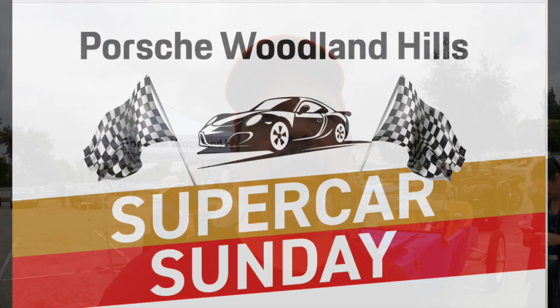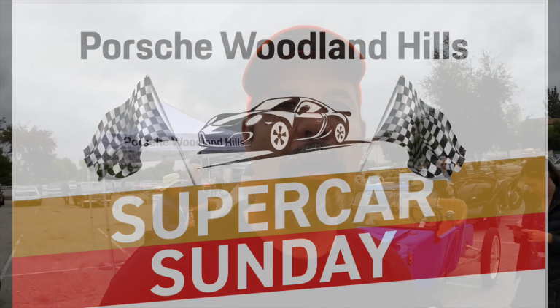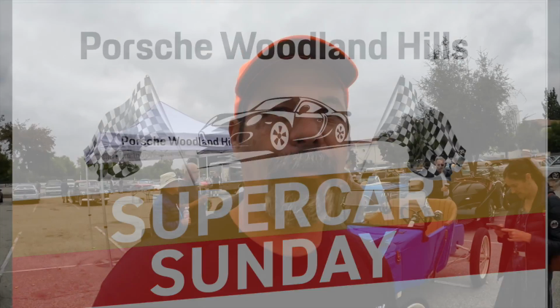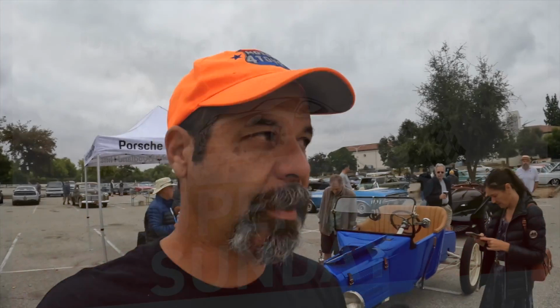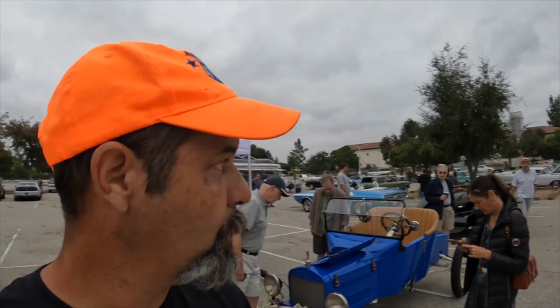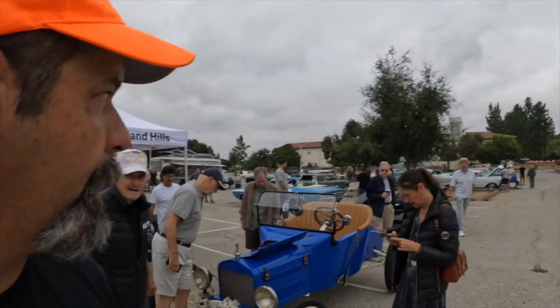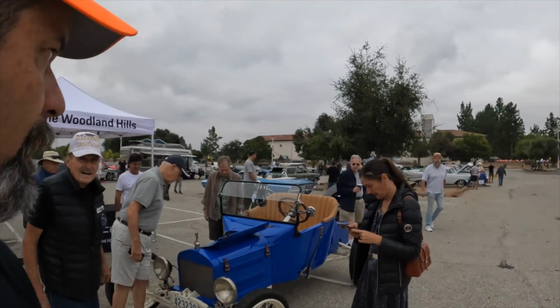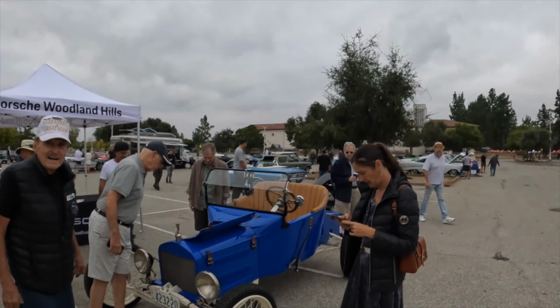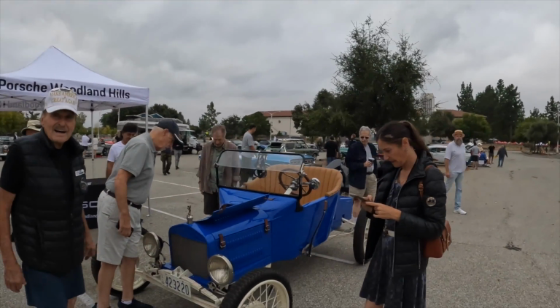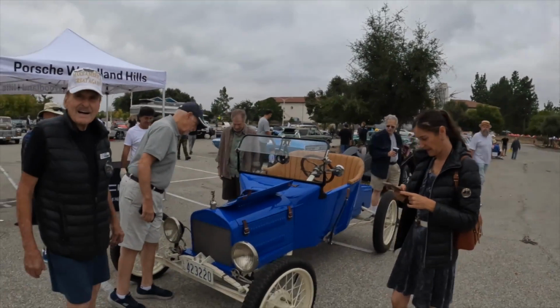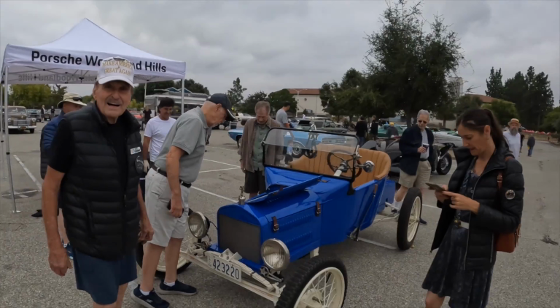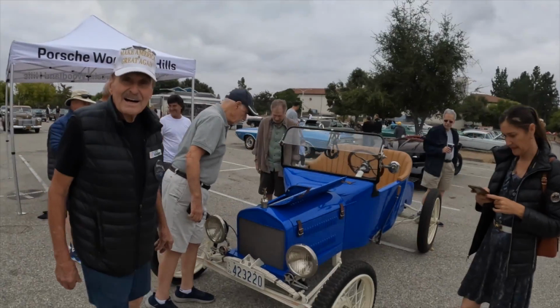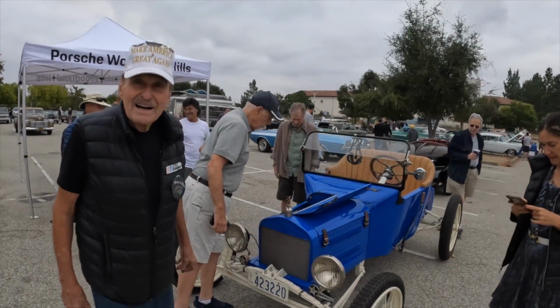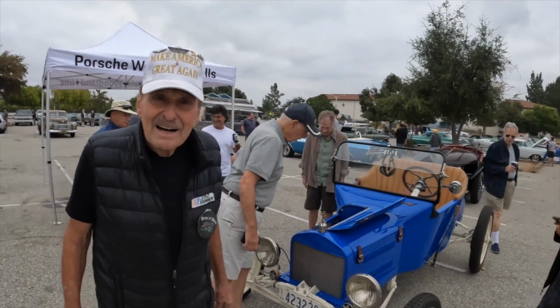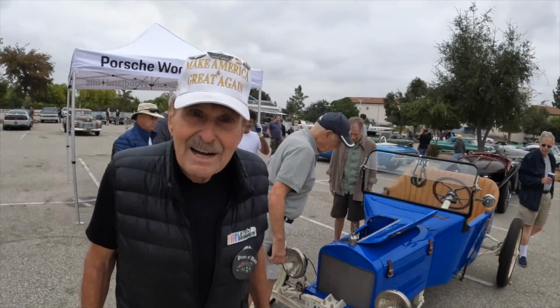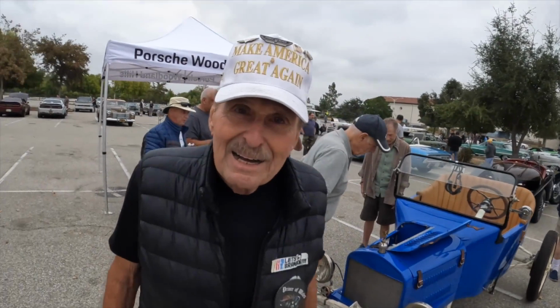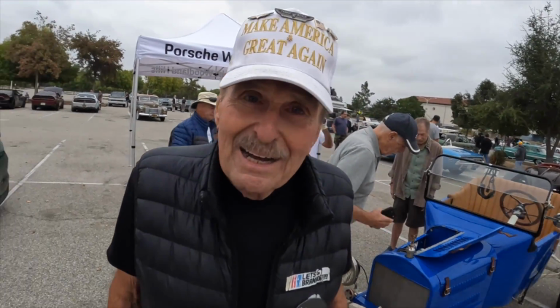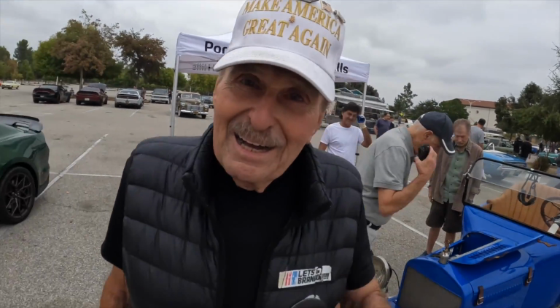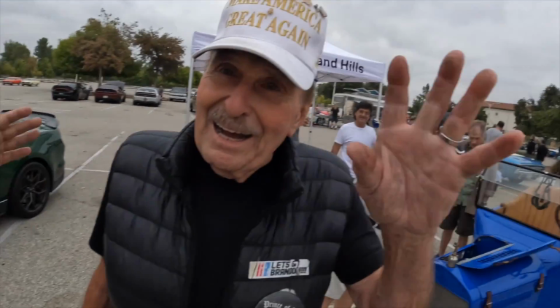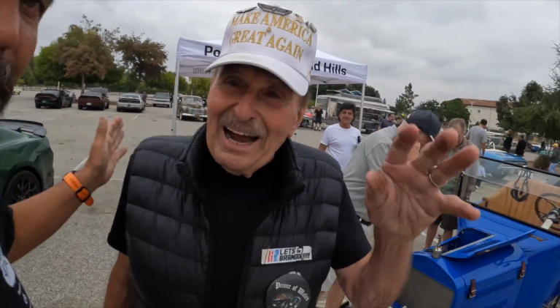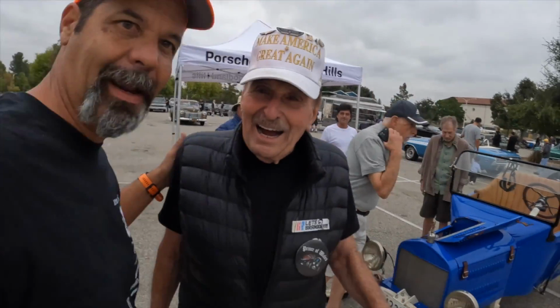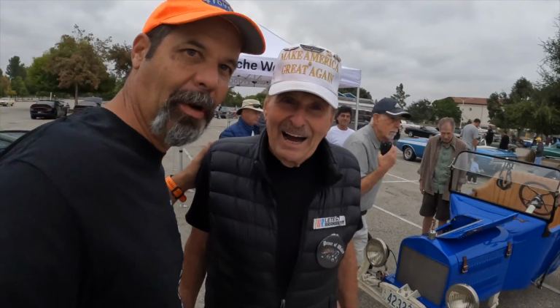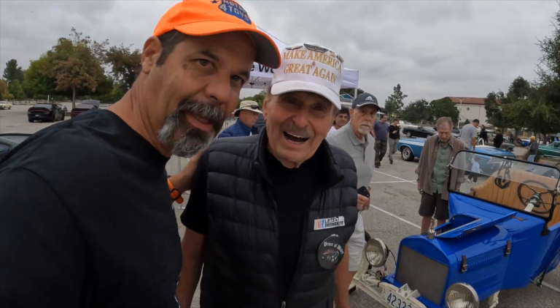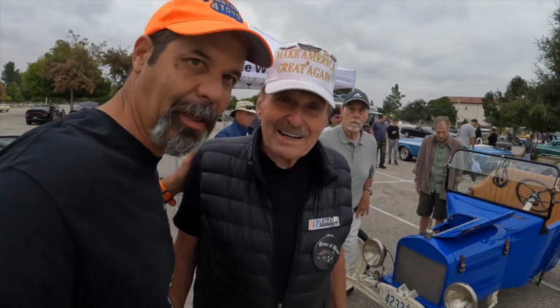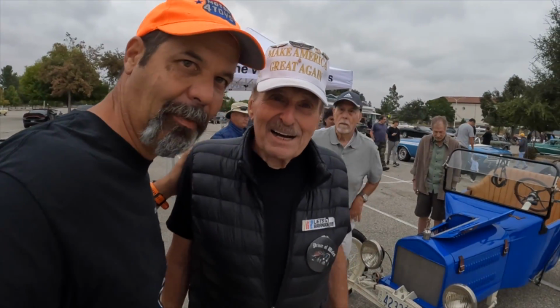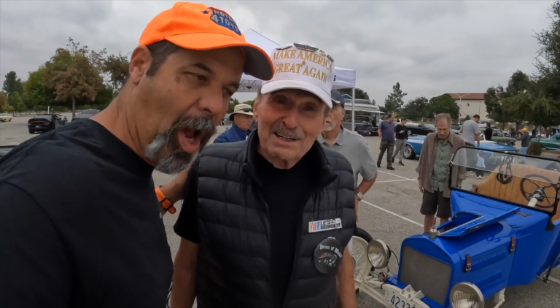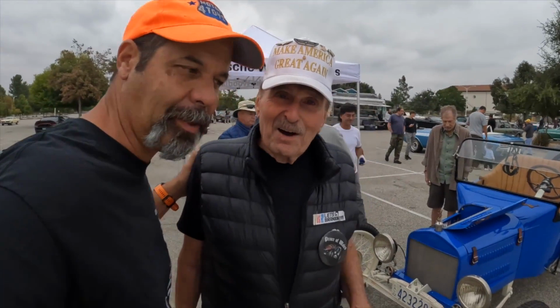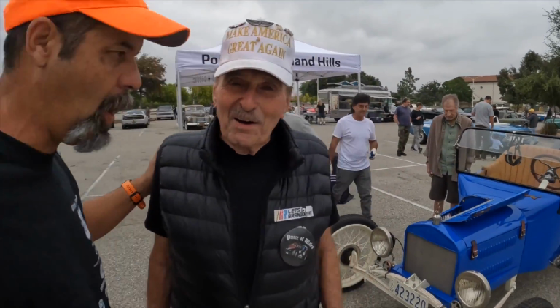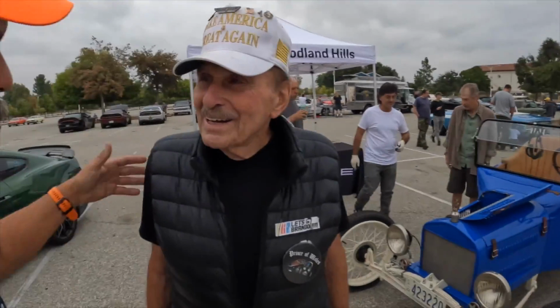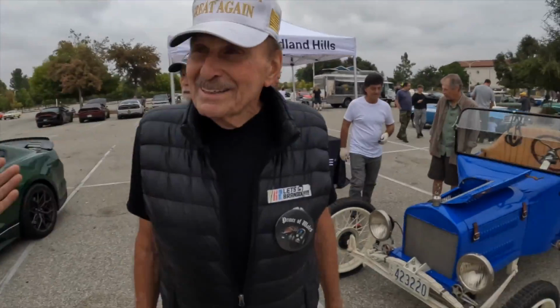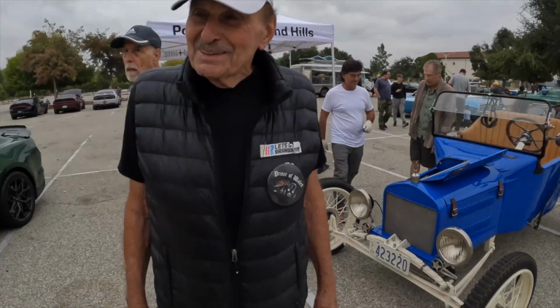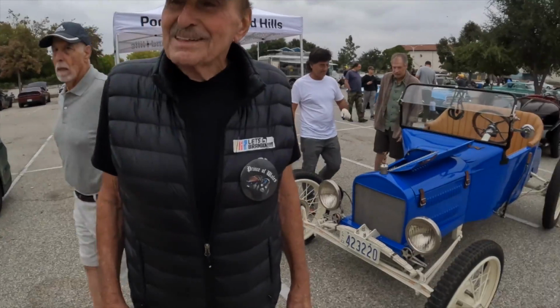All right, folks, Dustin Troyne here. I'm here with one of my favorite people in the whole world, Gary Wales — living automotive legend, rock star, one of a kind.